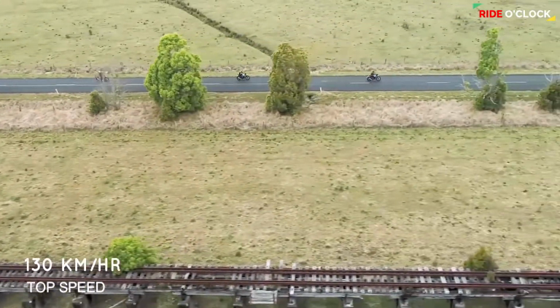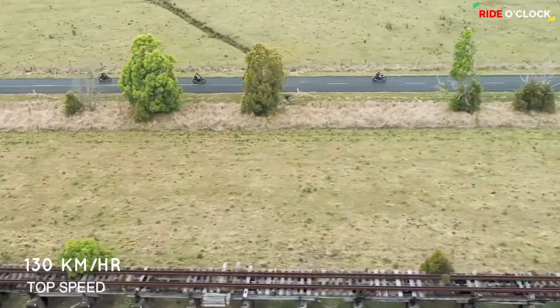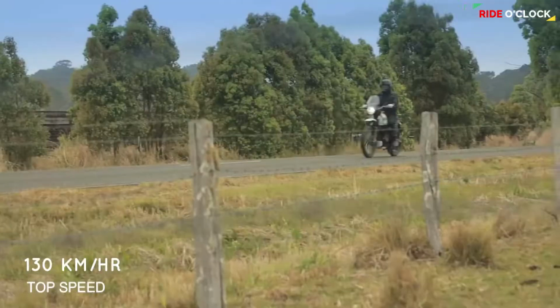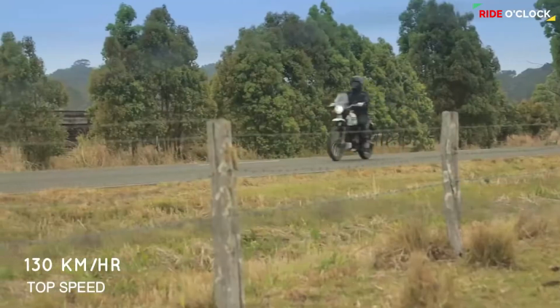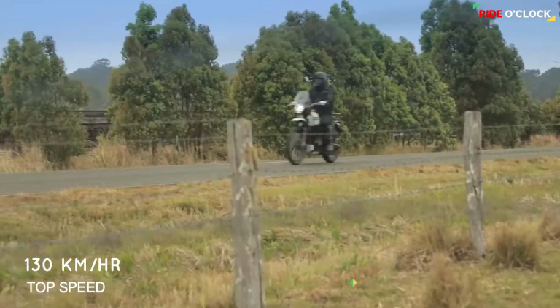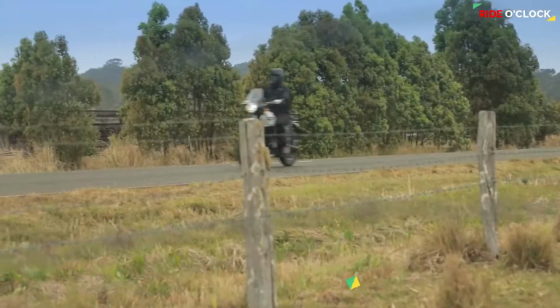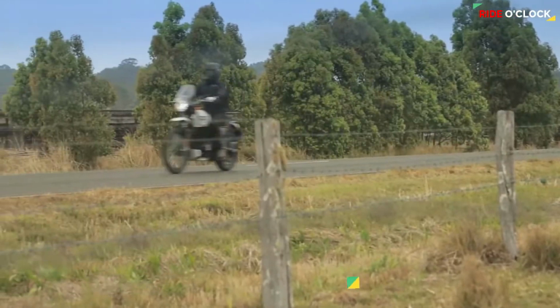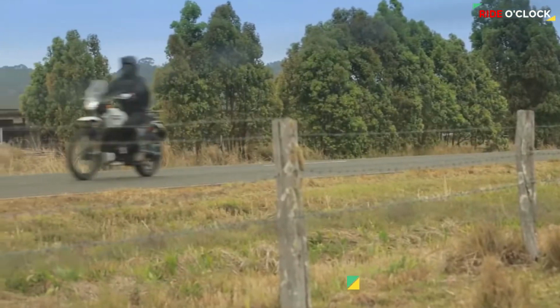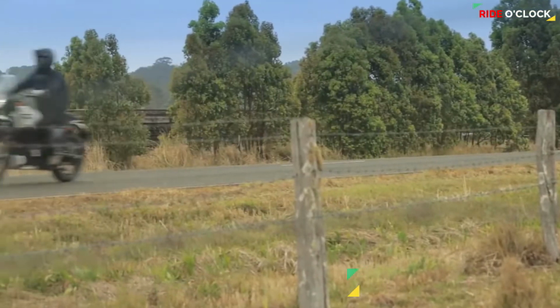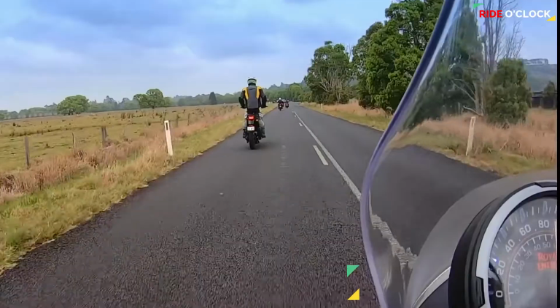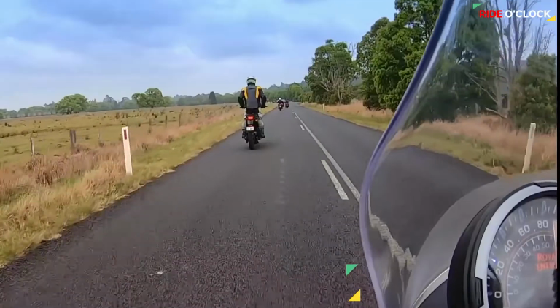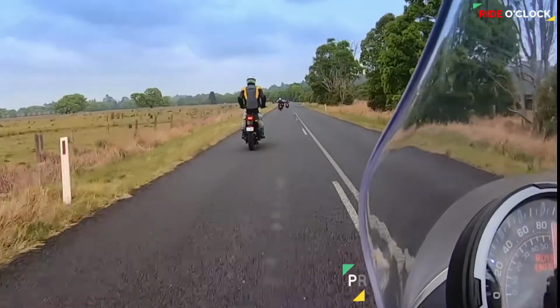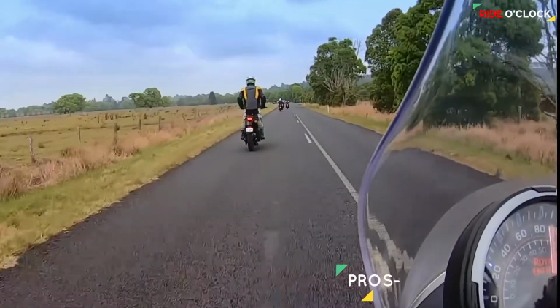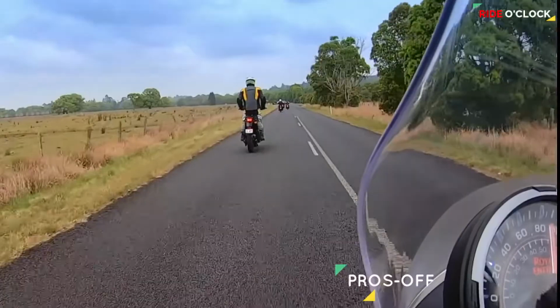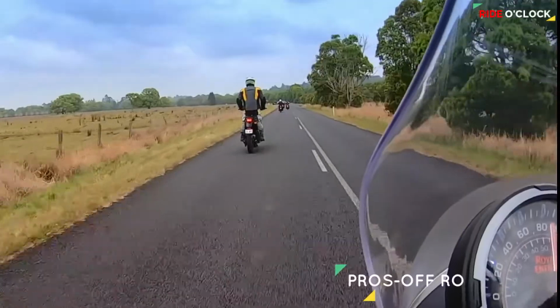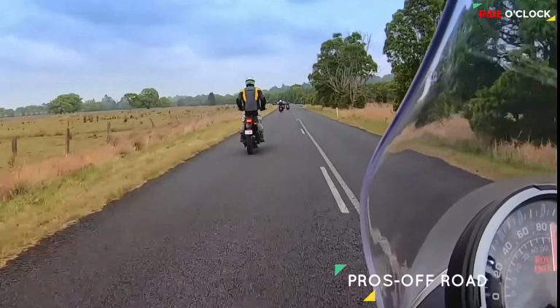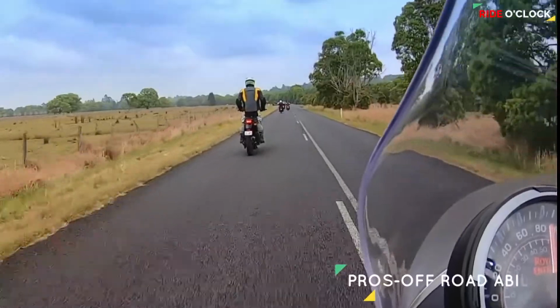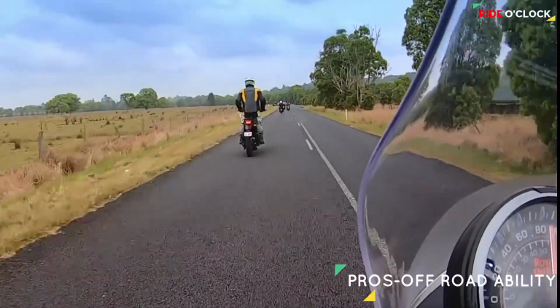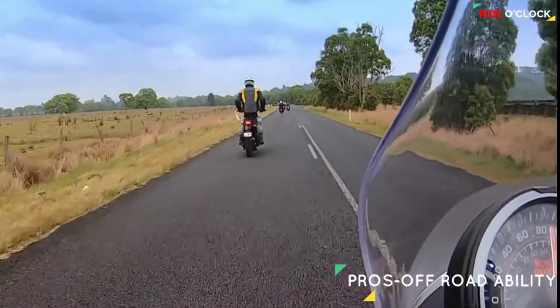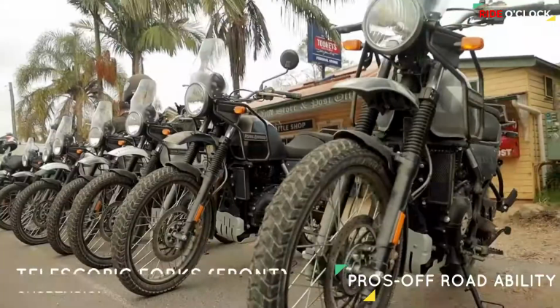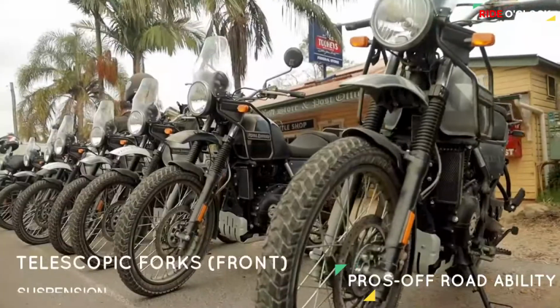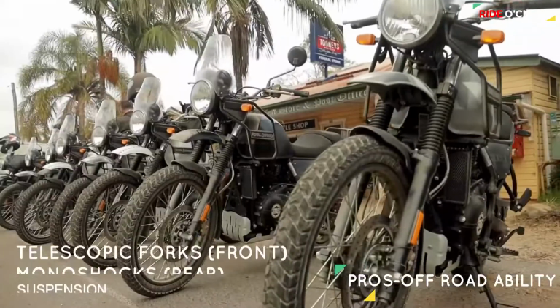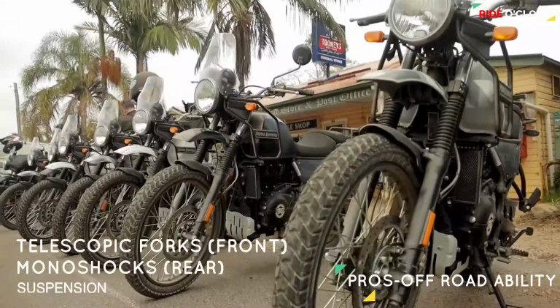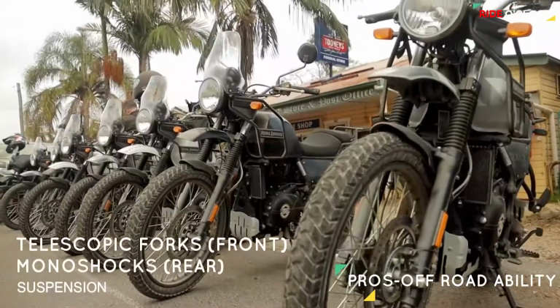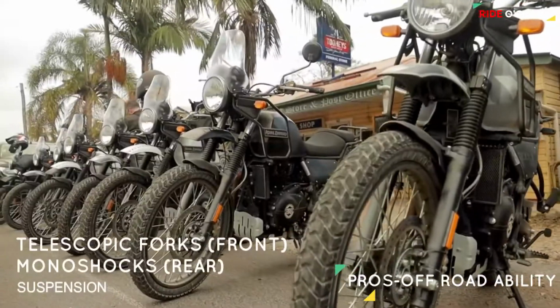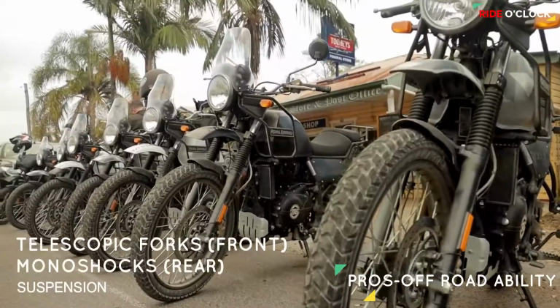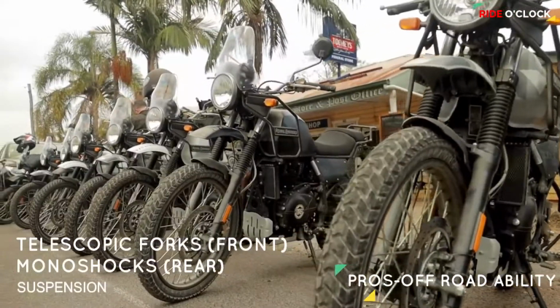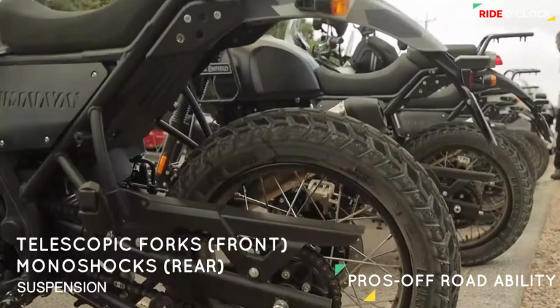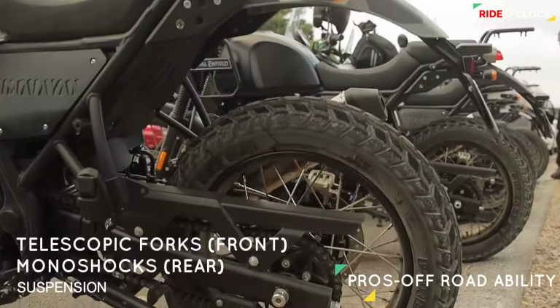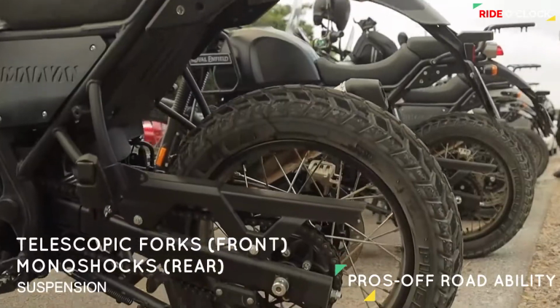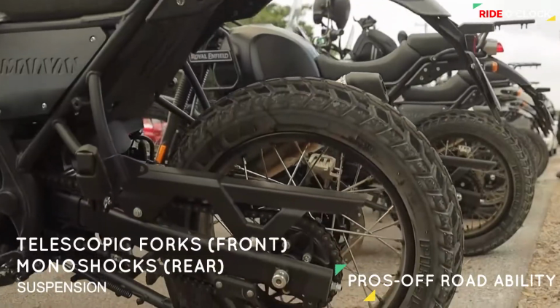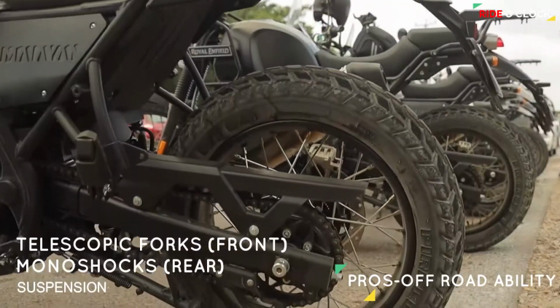If you look at the main plus point of this bike, this is the Off-Road Ability. If you look at the Off-Road Ability, it is a key strength.